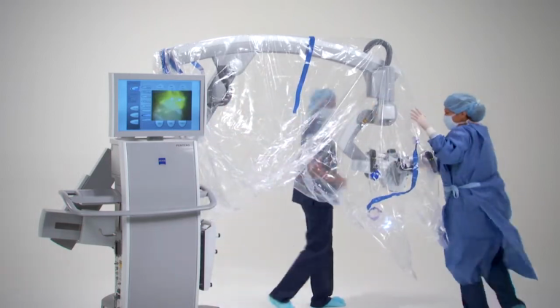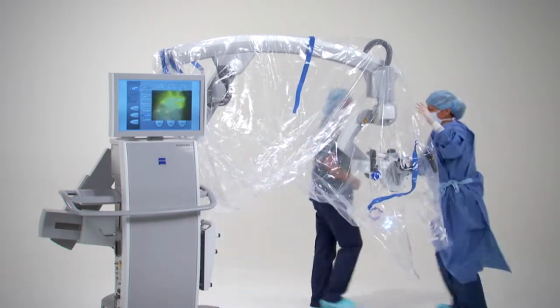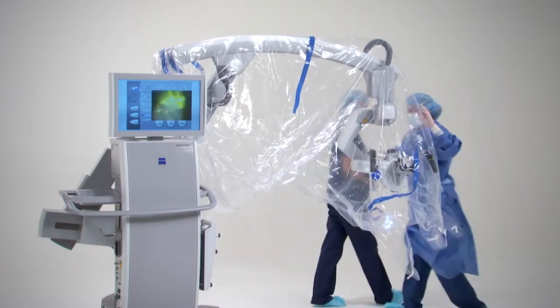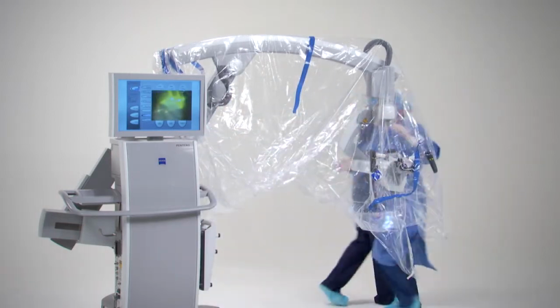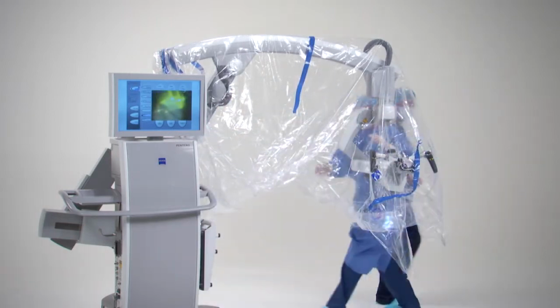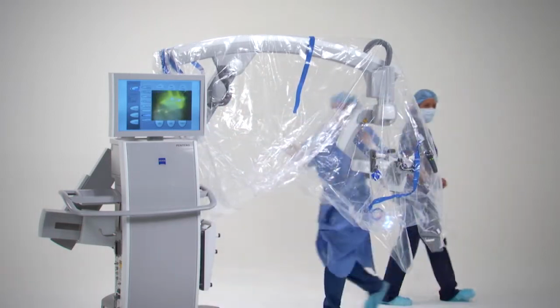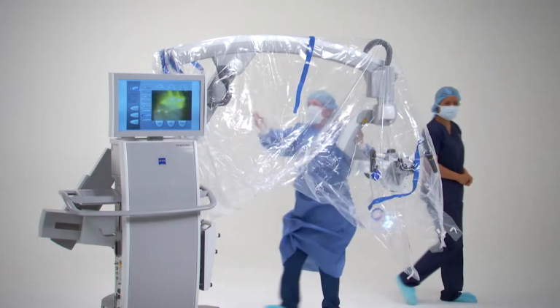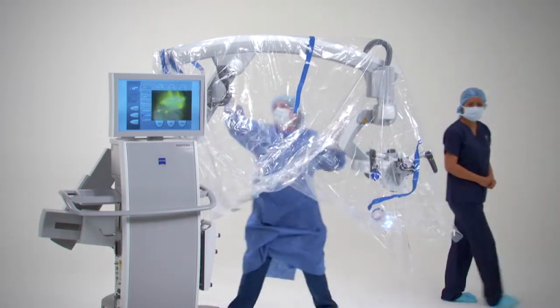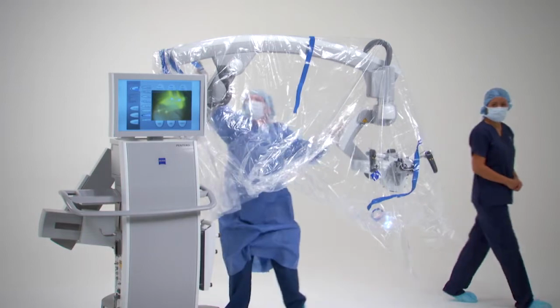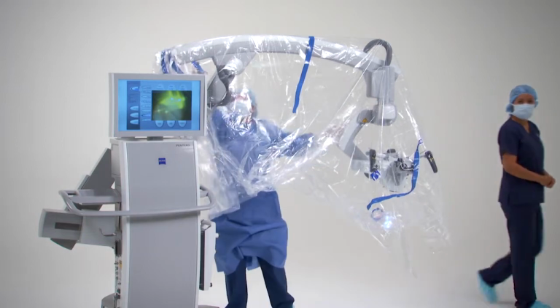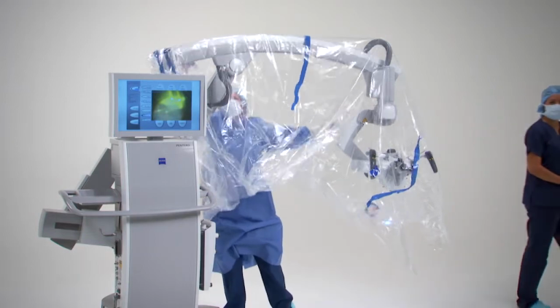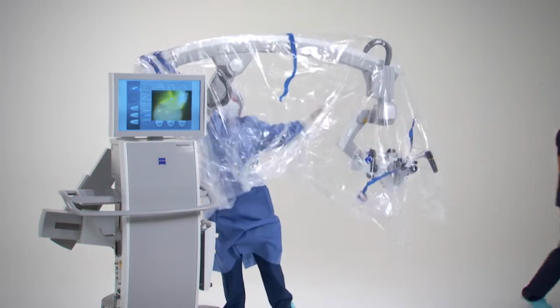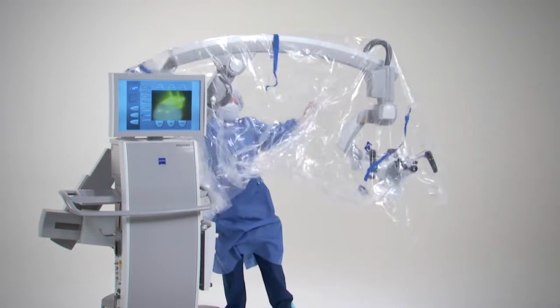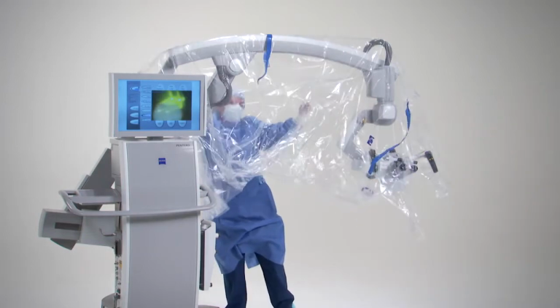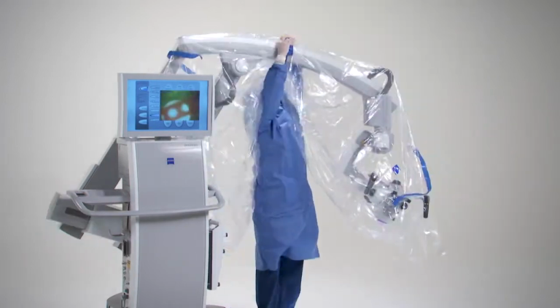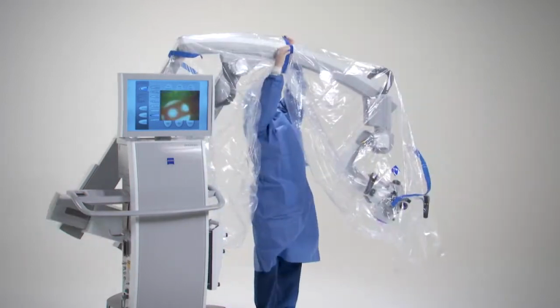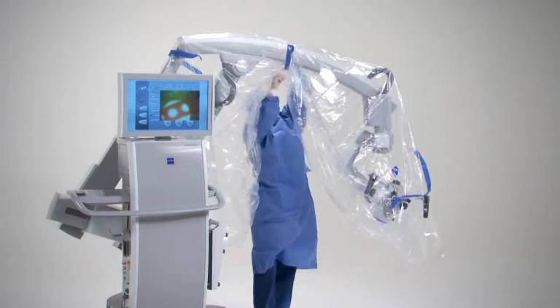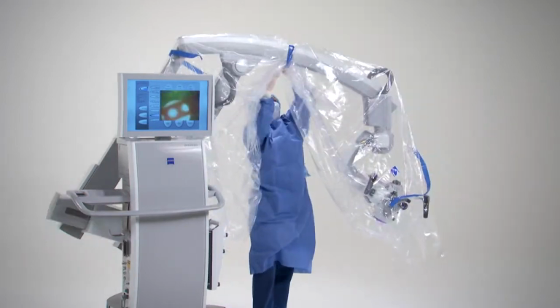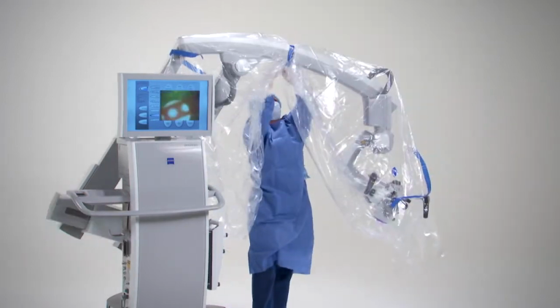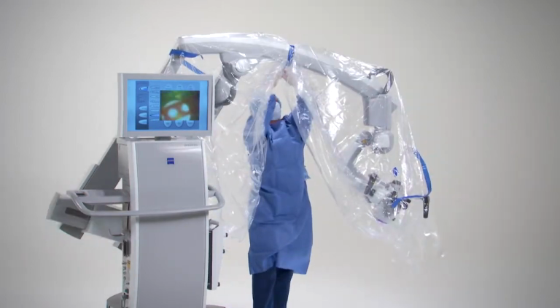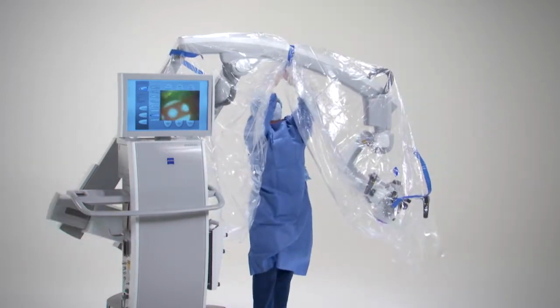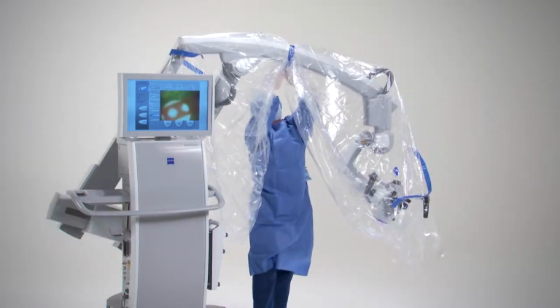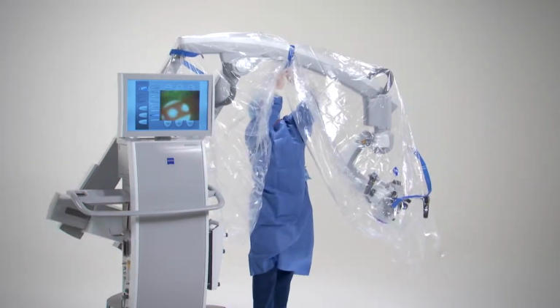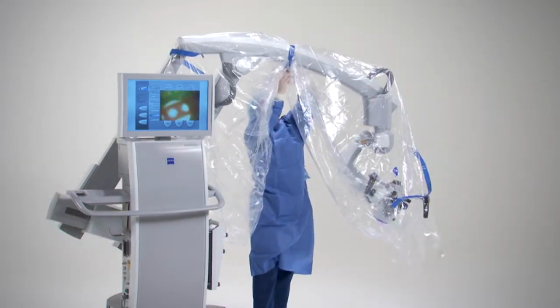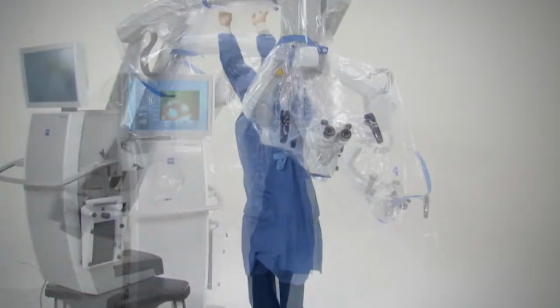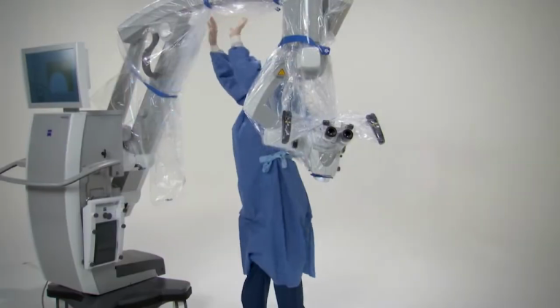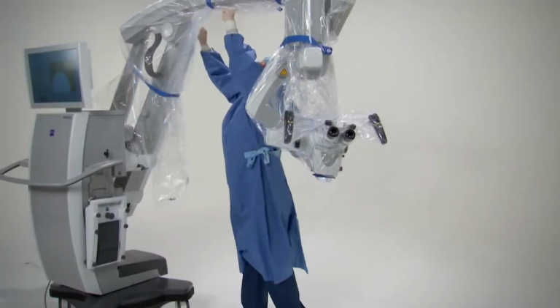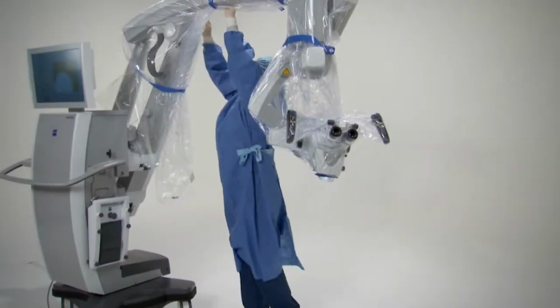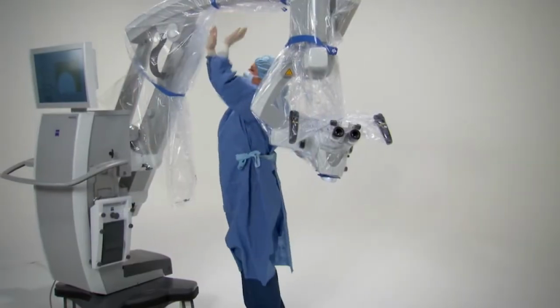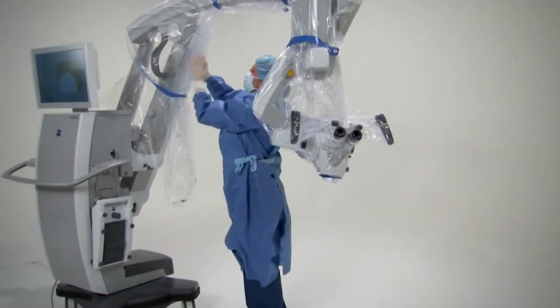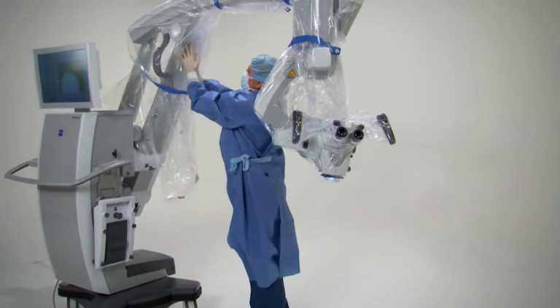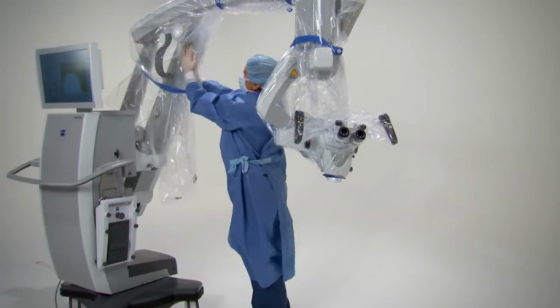Pull the drape over the rest of the arm. Using one of the straps, make the drape airtight at the farthest position.